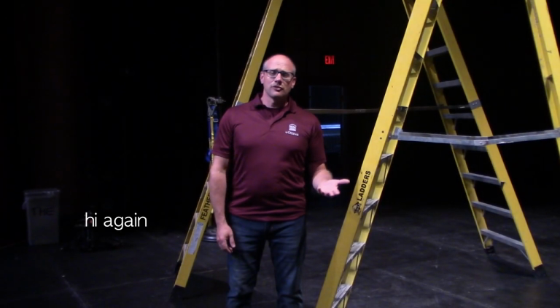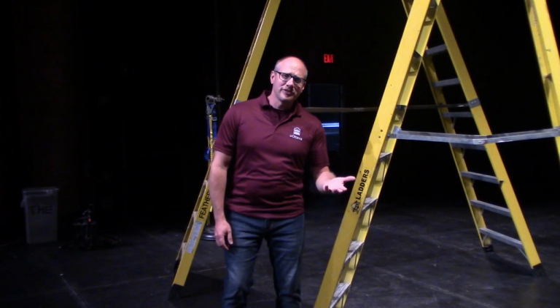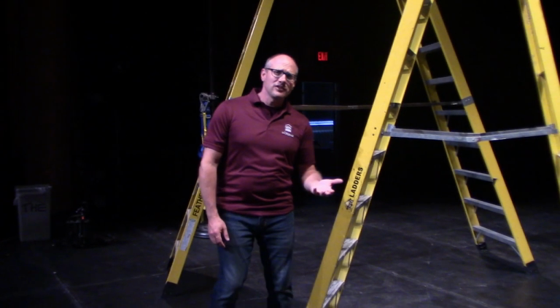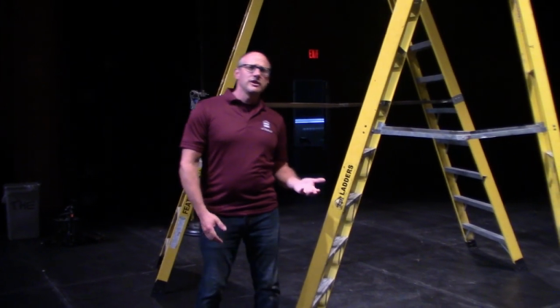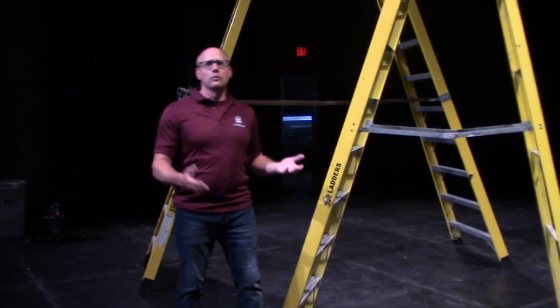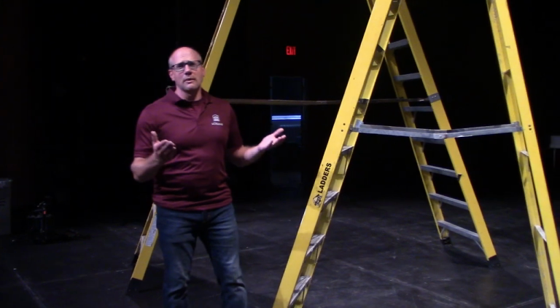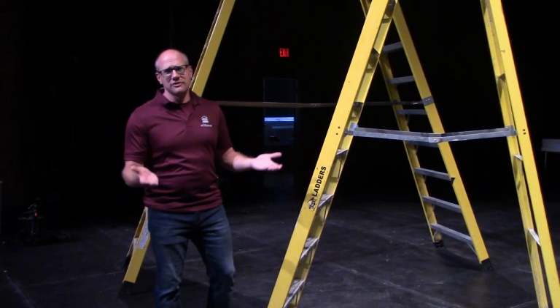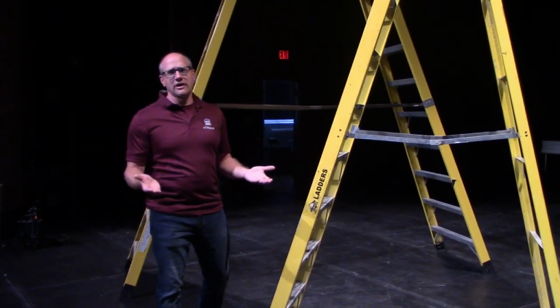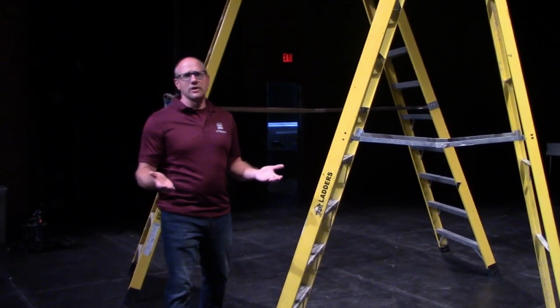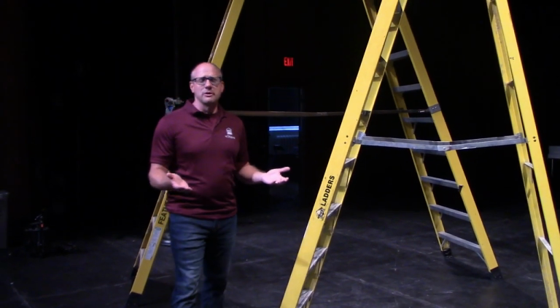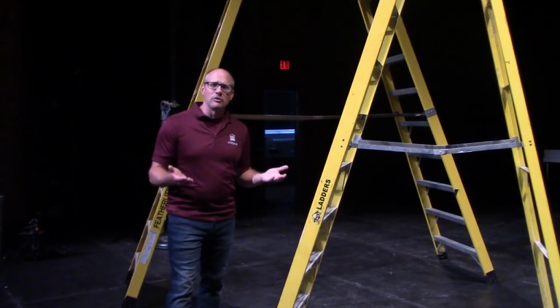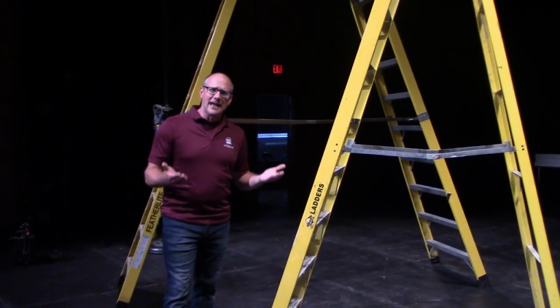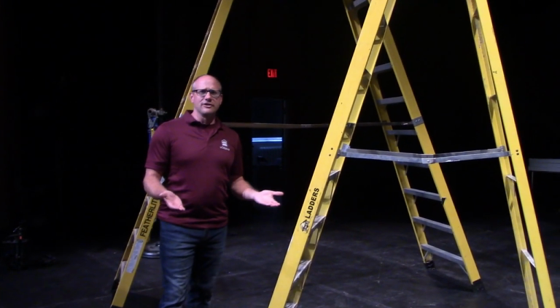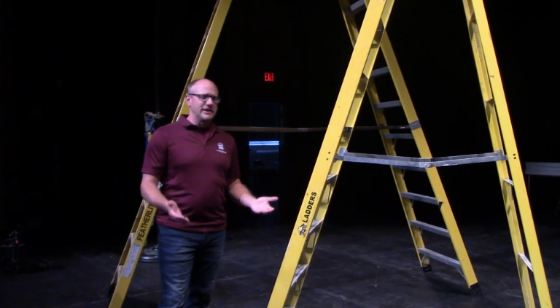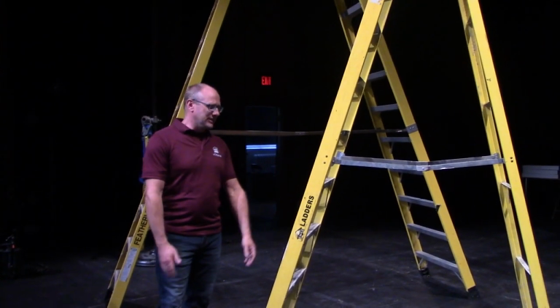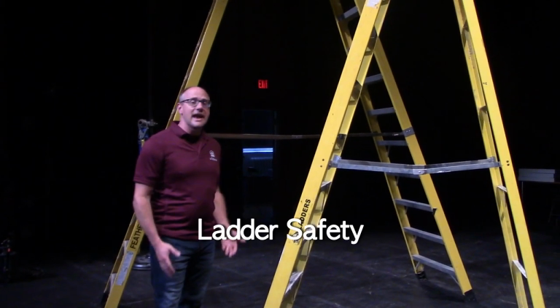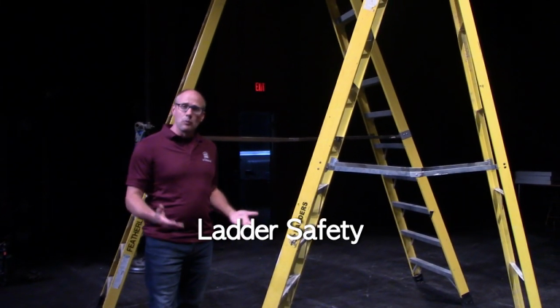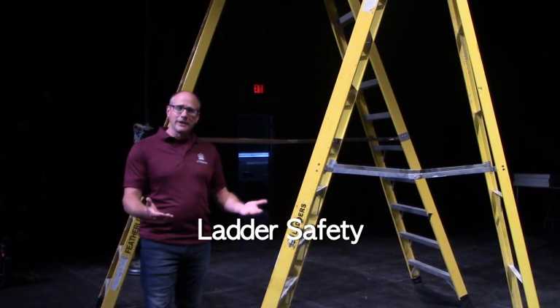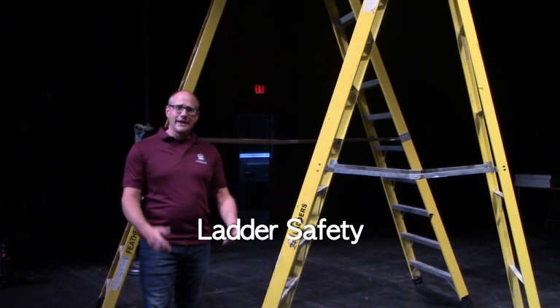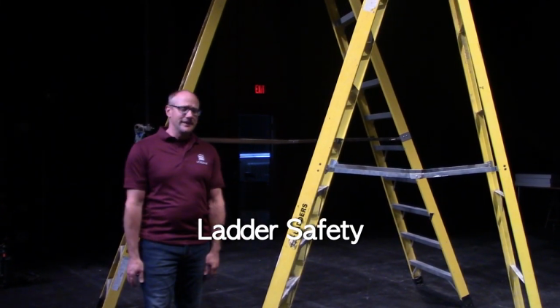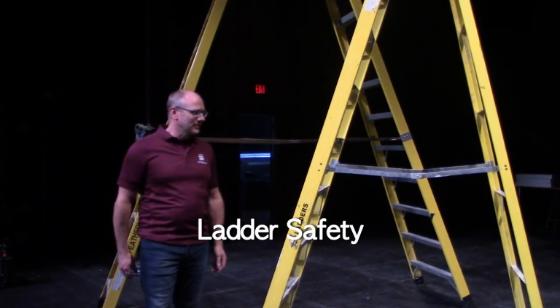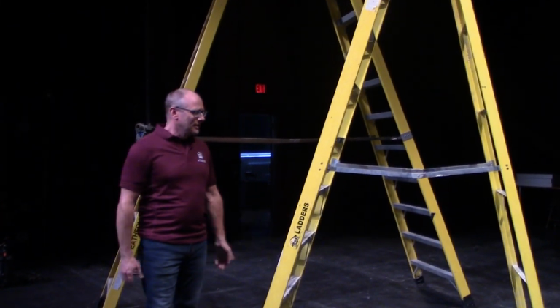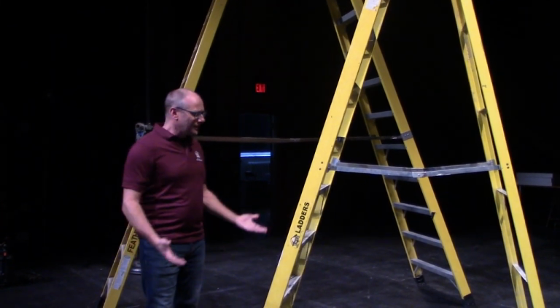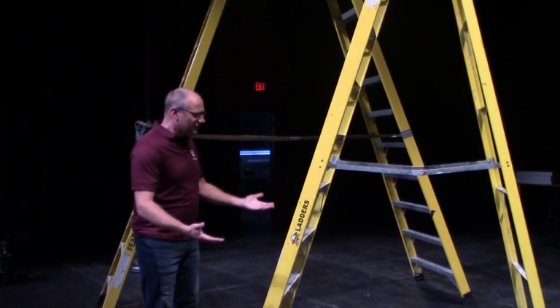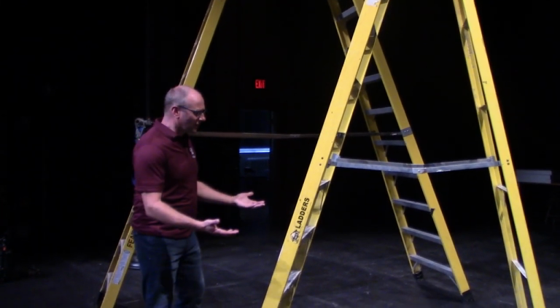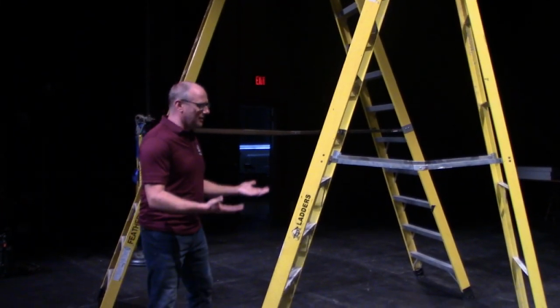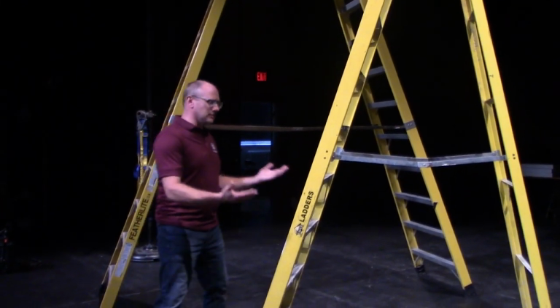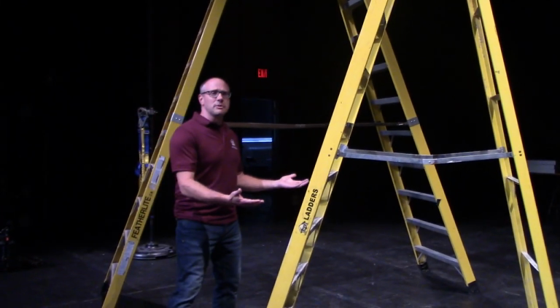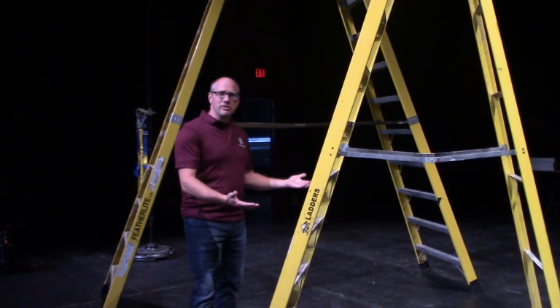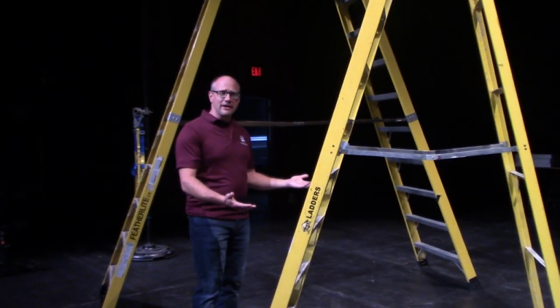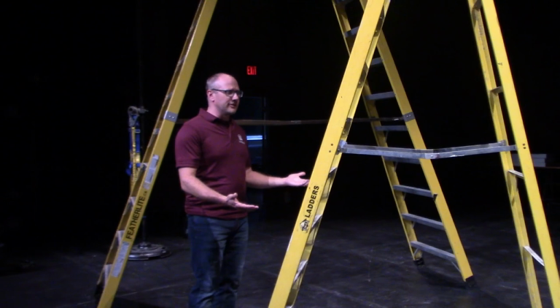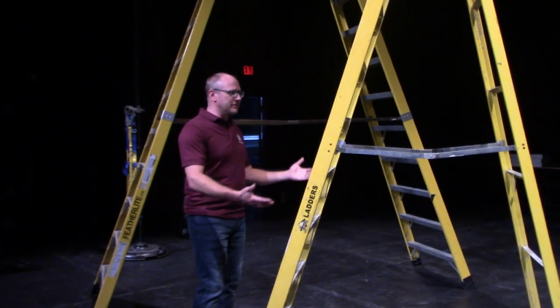In today's video, I'm going to talk a little bit about ladder safety and working at heights. So let's start with ladder safety.